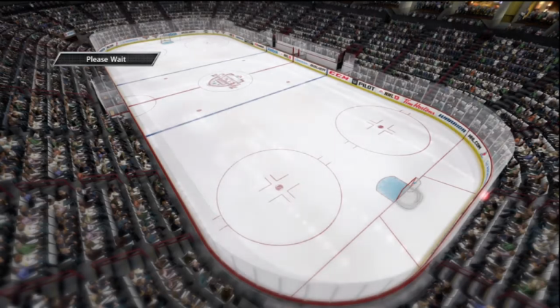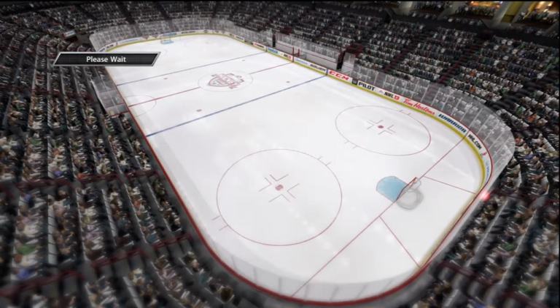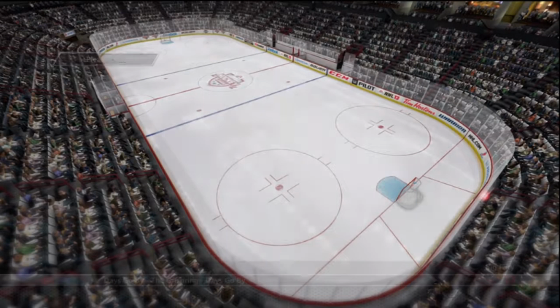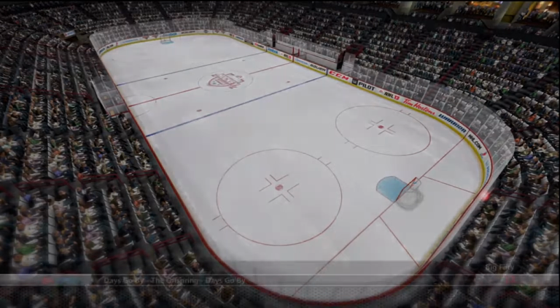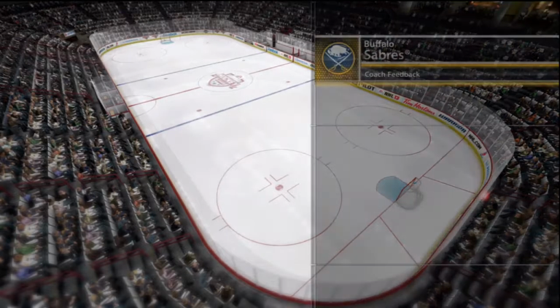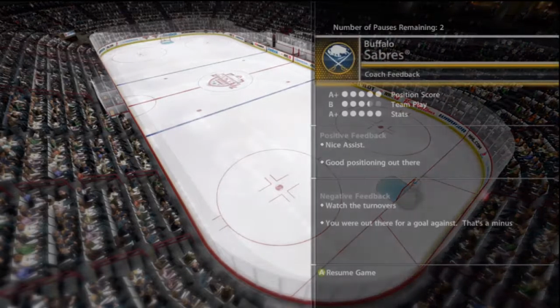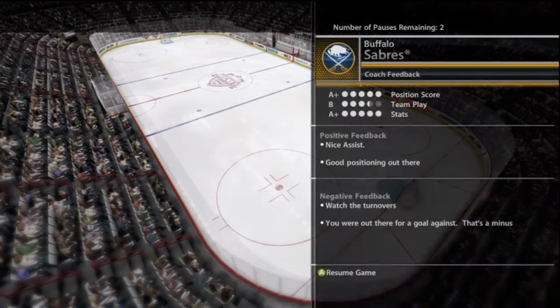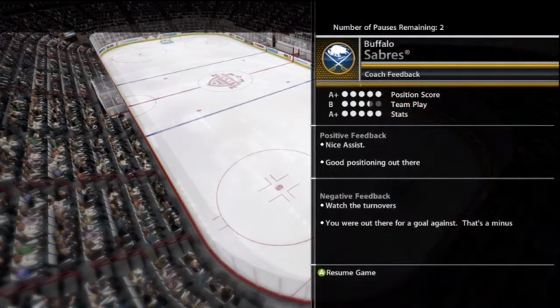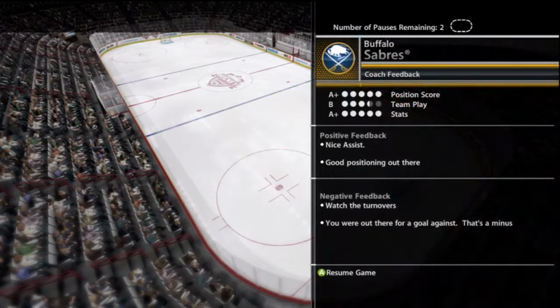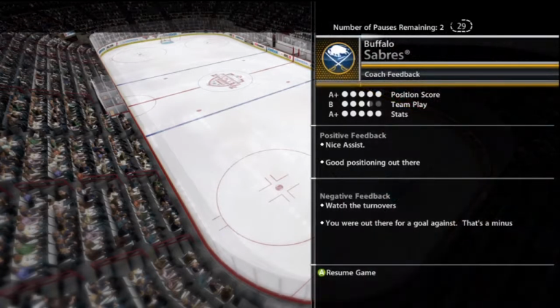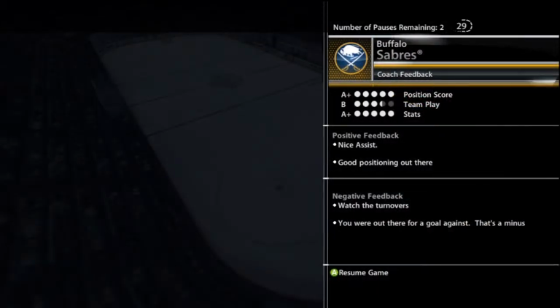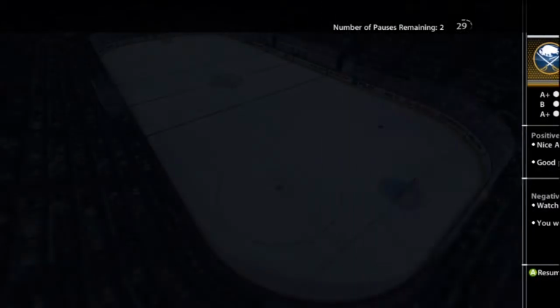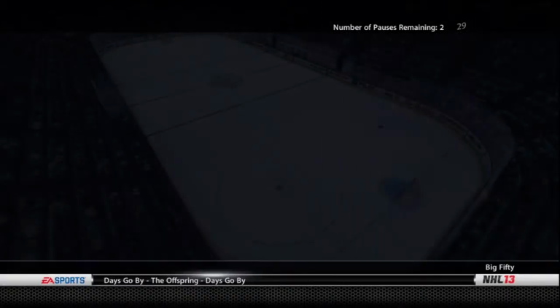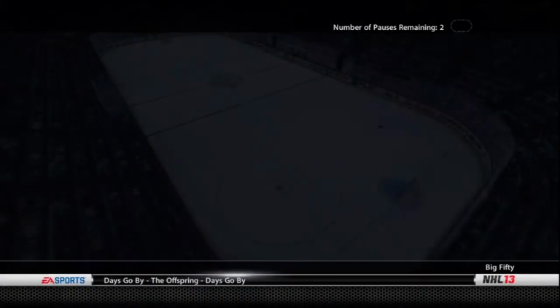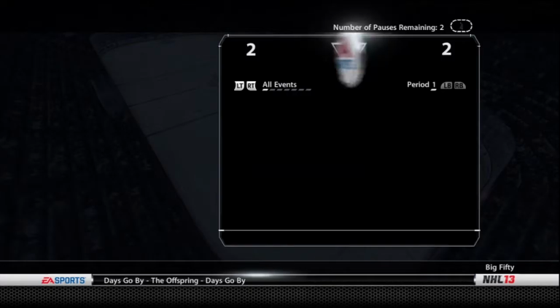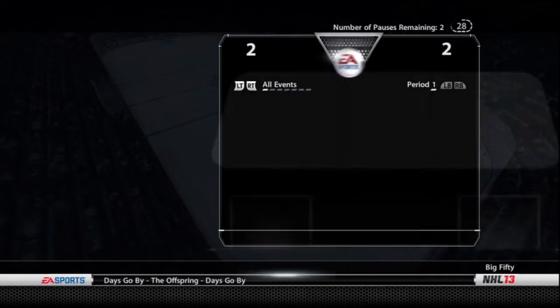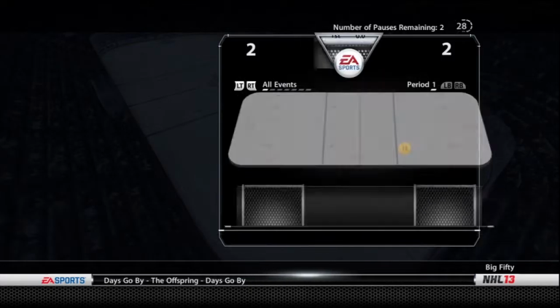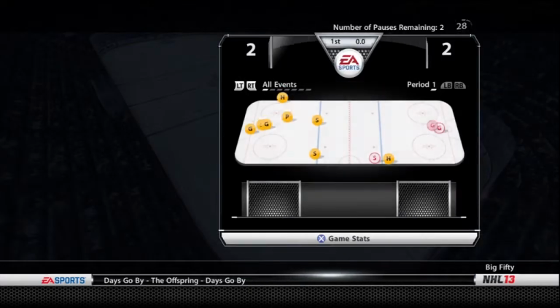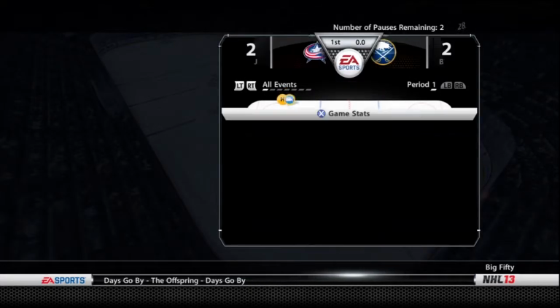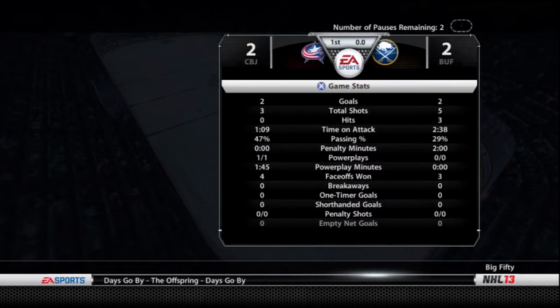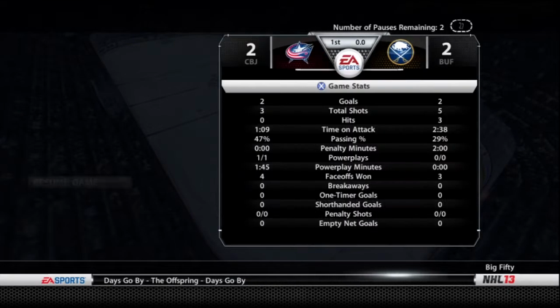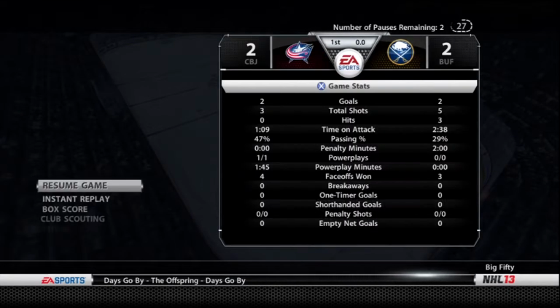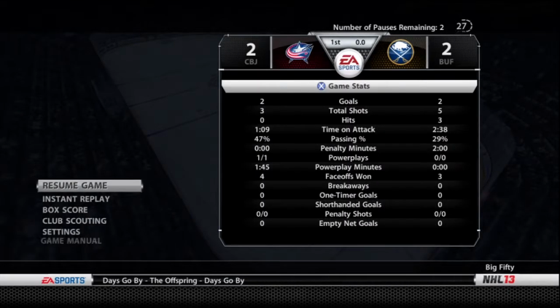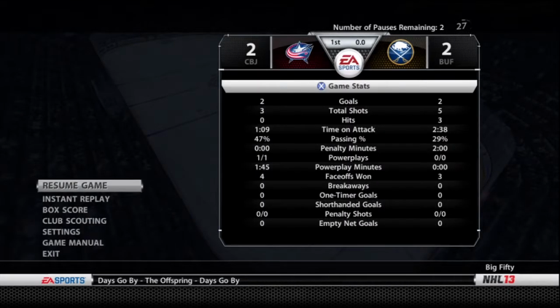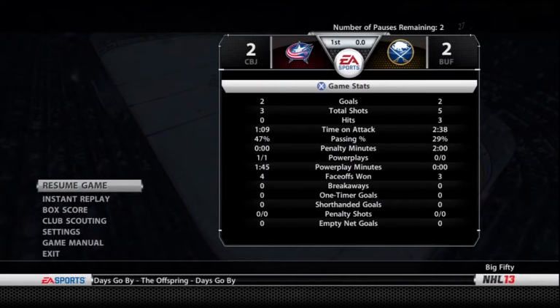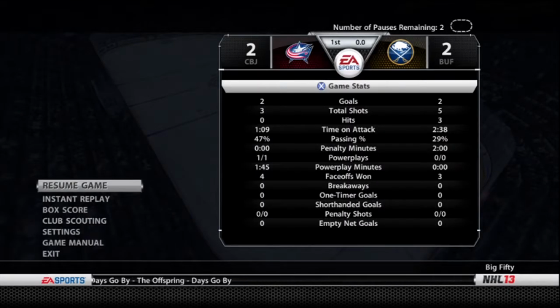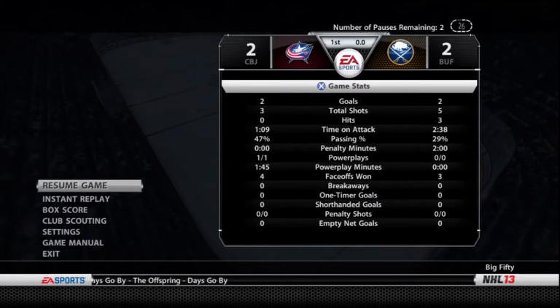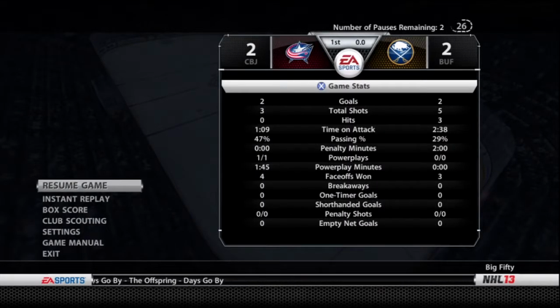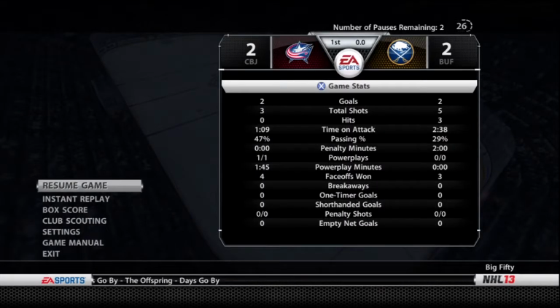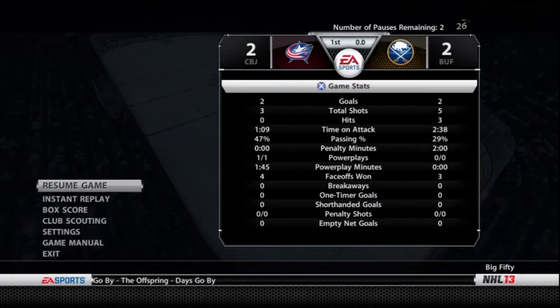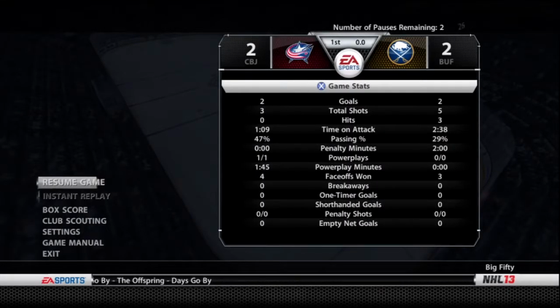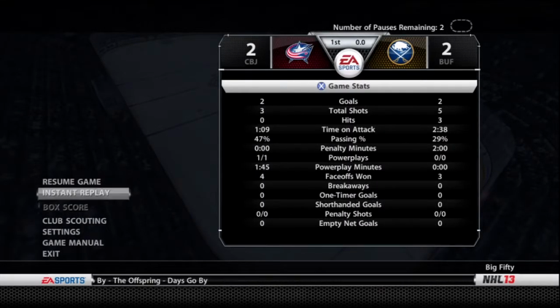This is a very good power play formation — the 1-2-1. This is exactly what you want. 2-2.